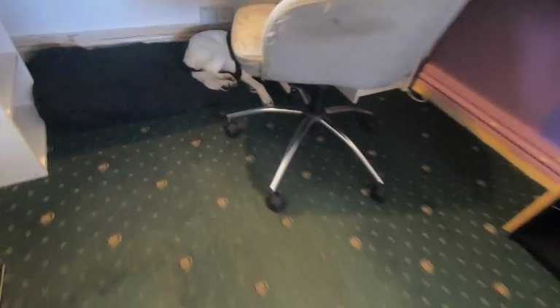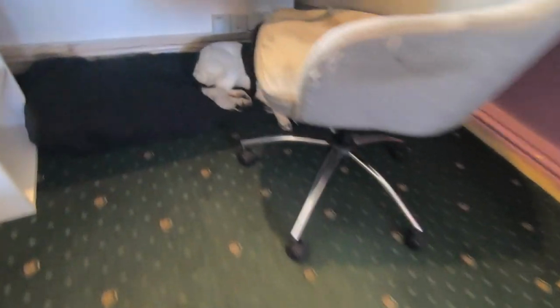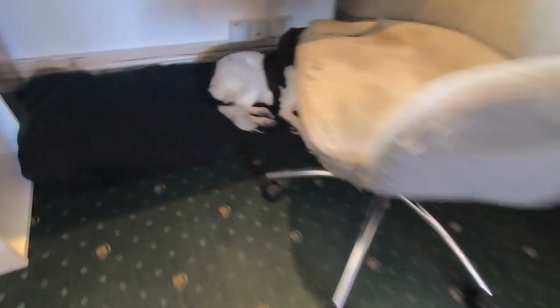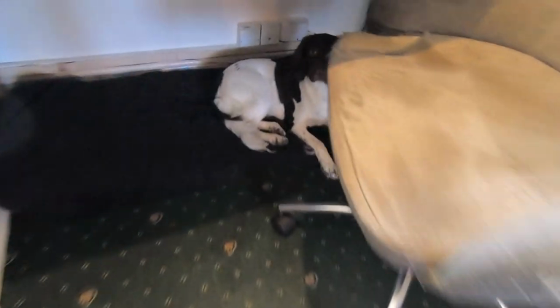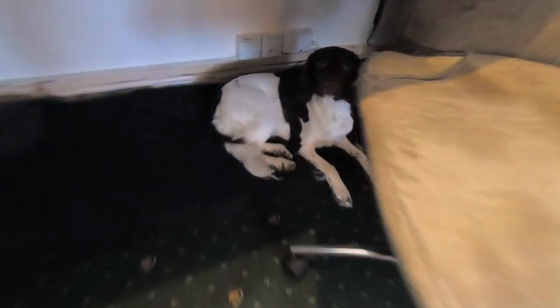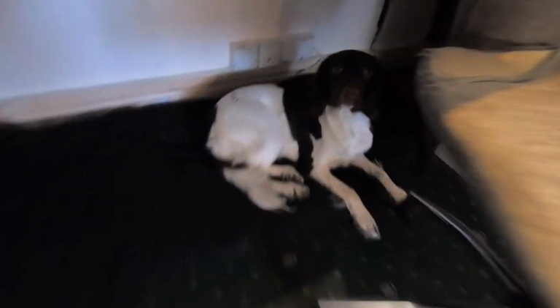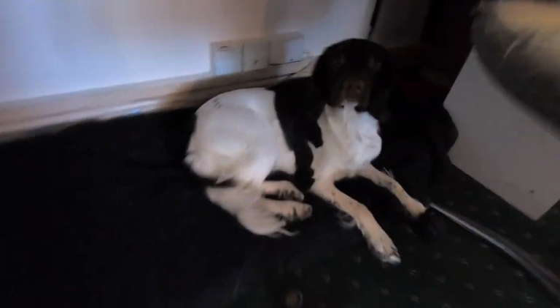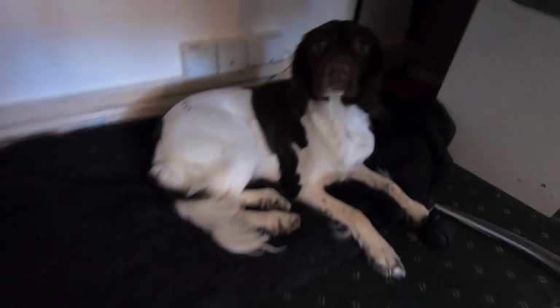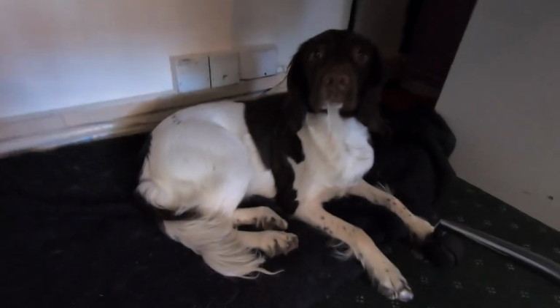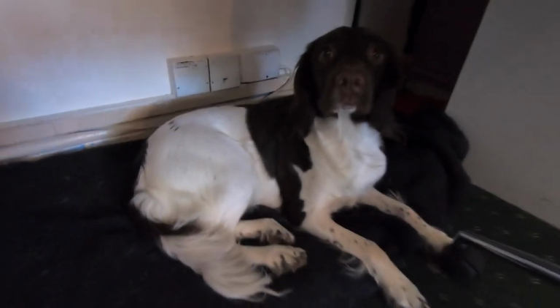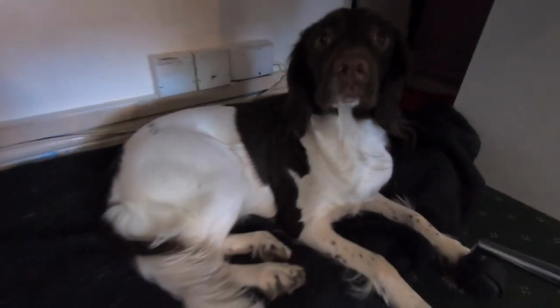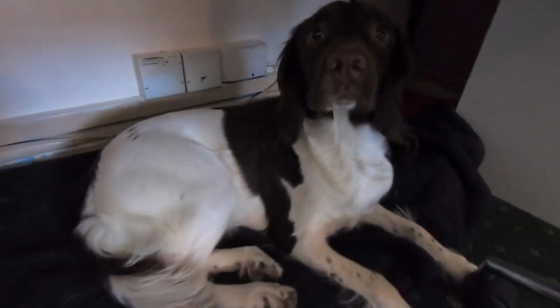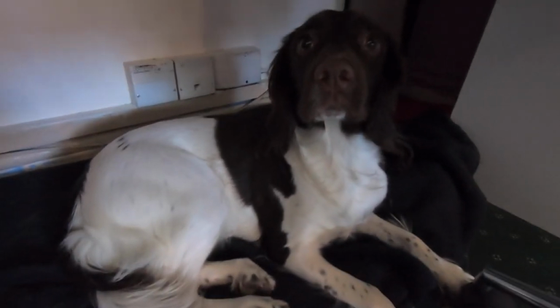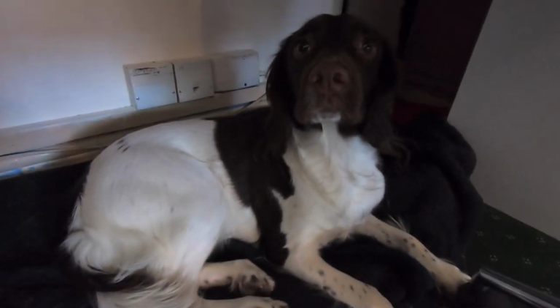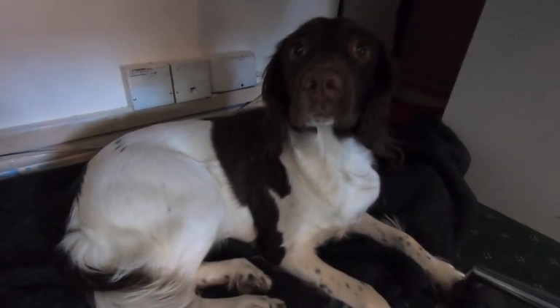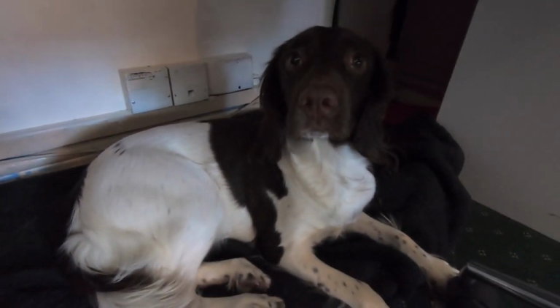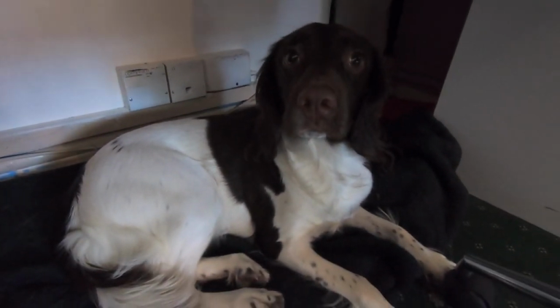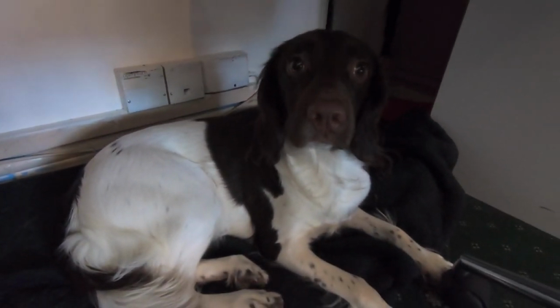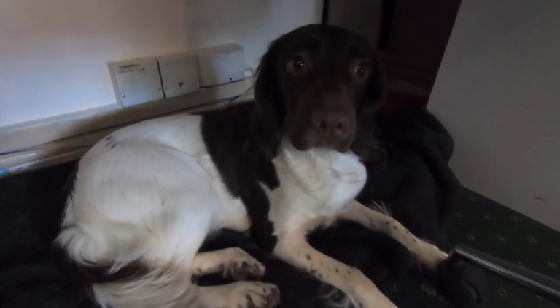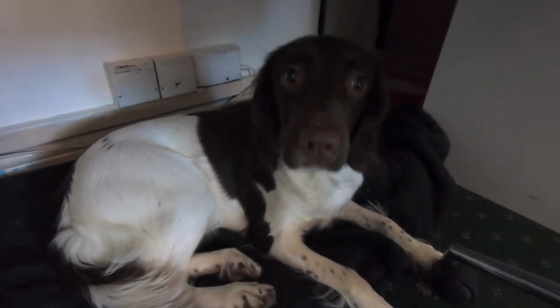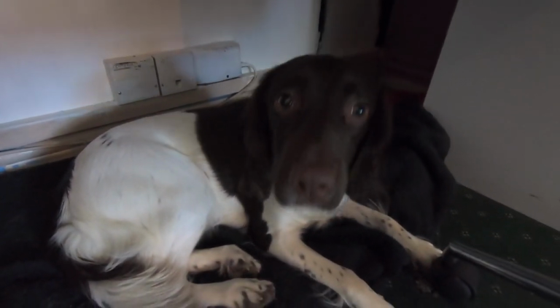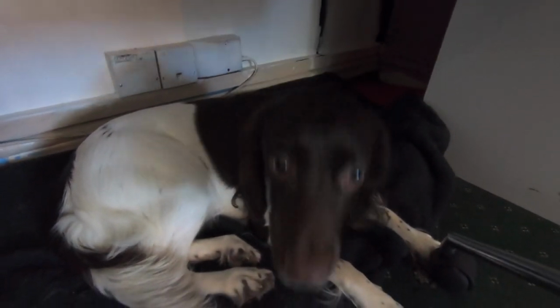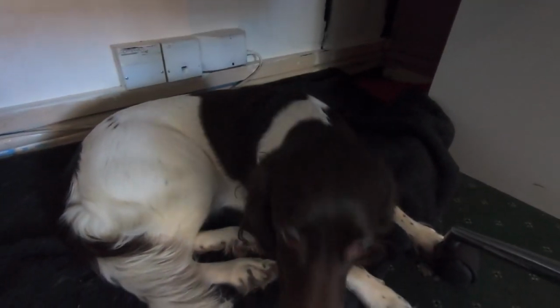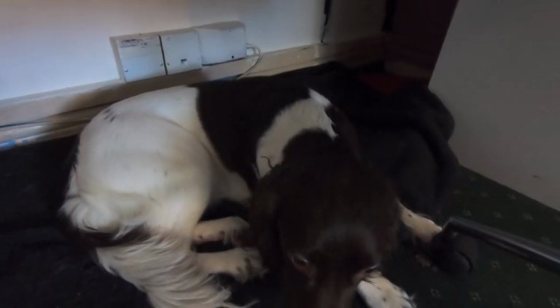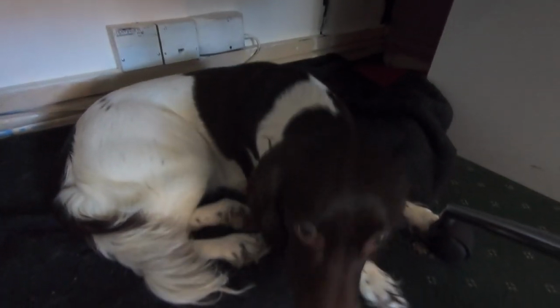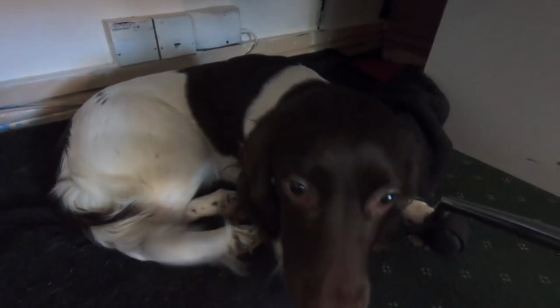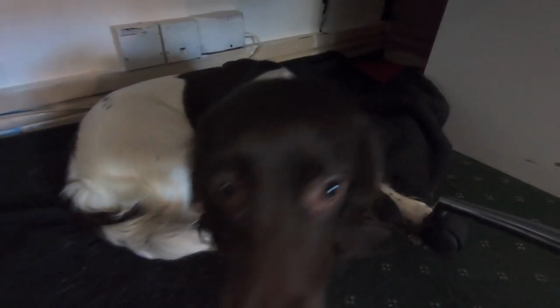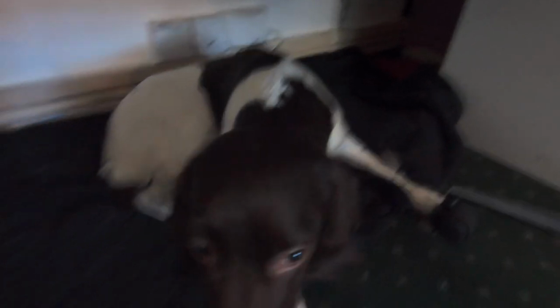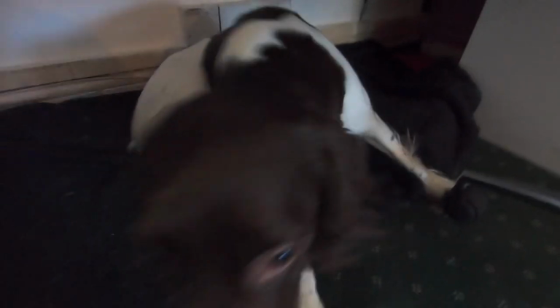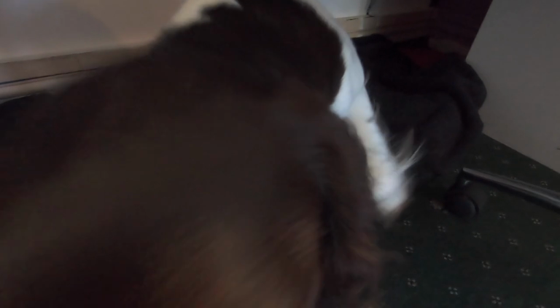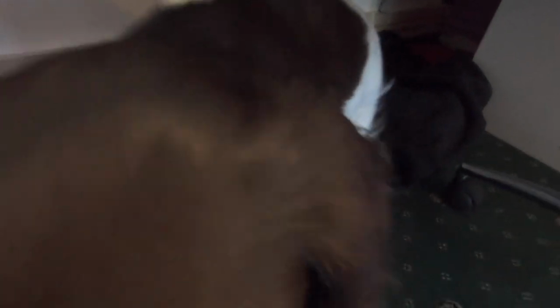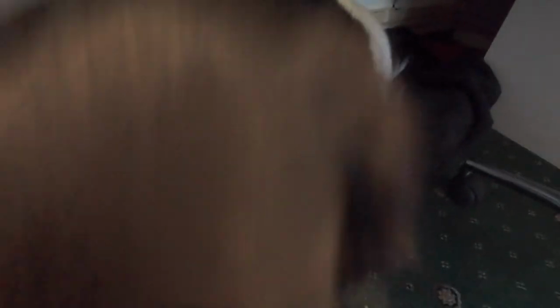Look at this puppy — Princess. She's so well behaved; when I go out the room she just chills out.